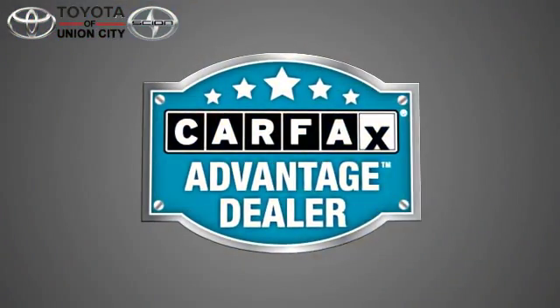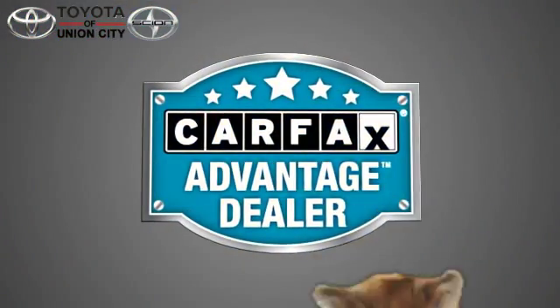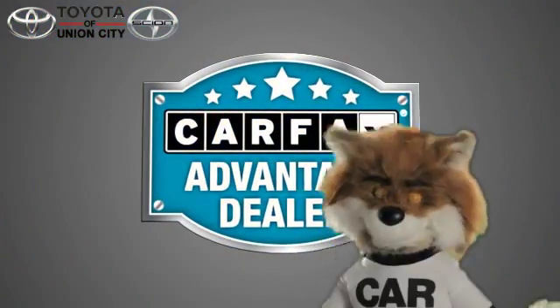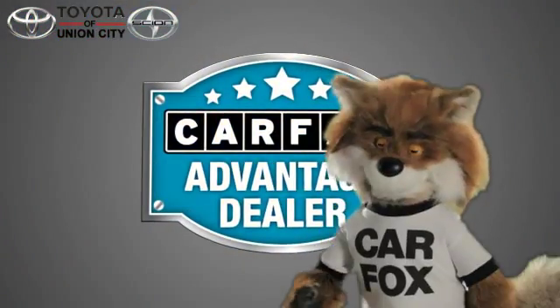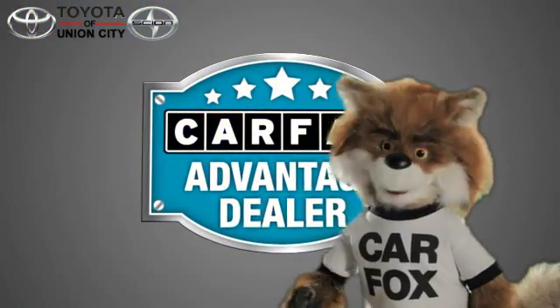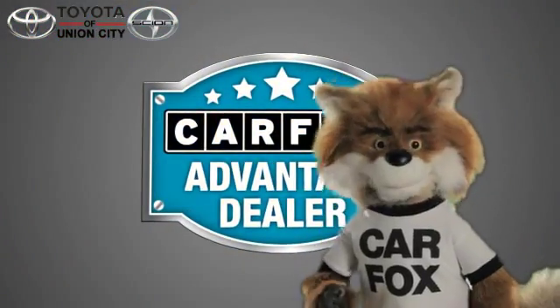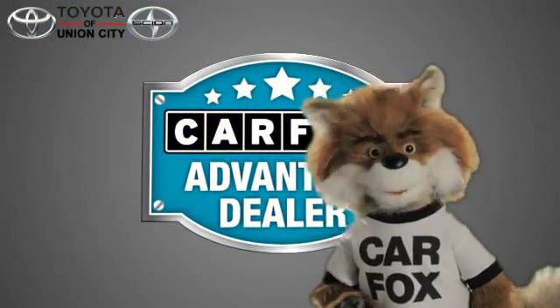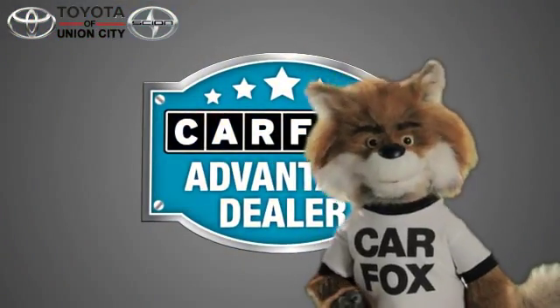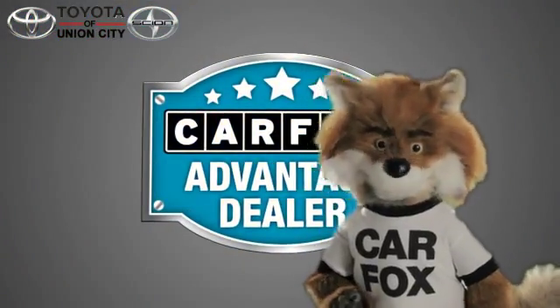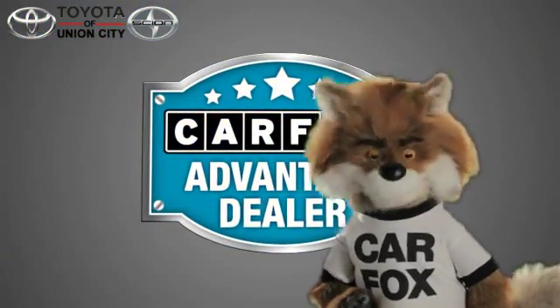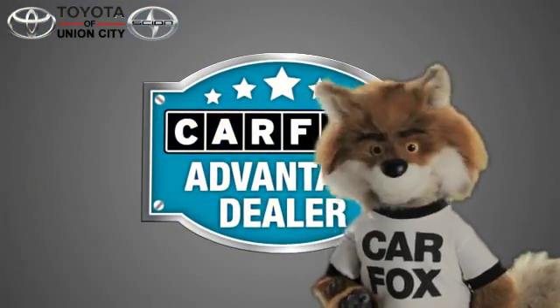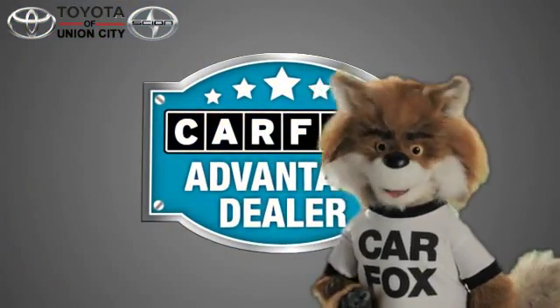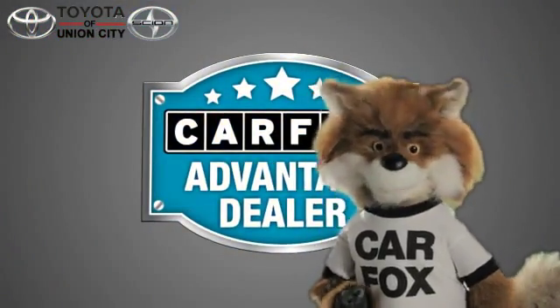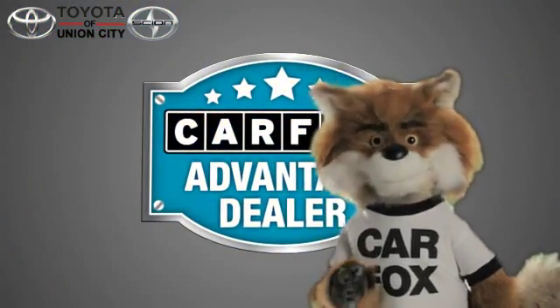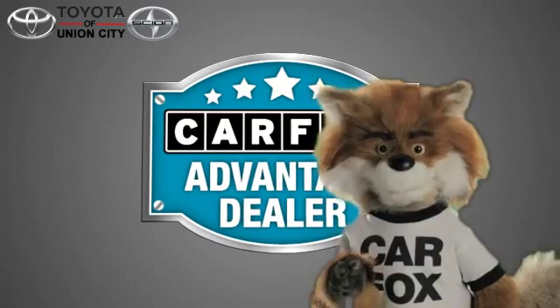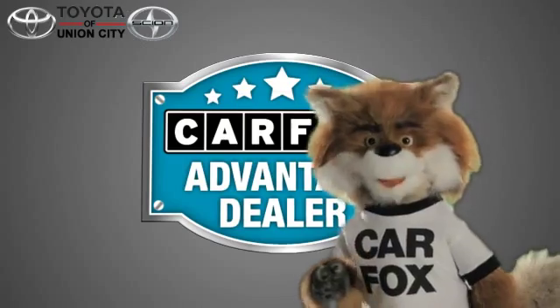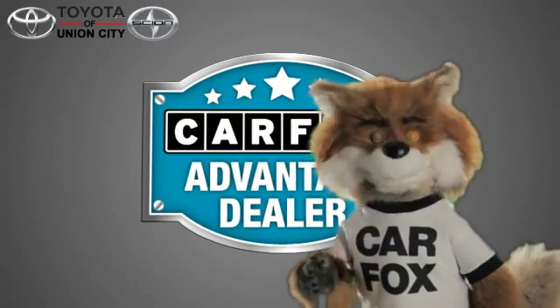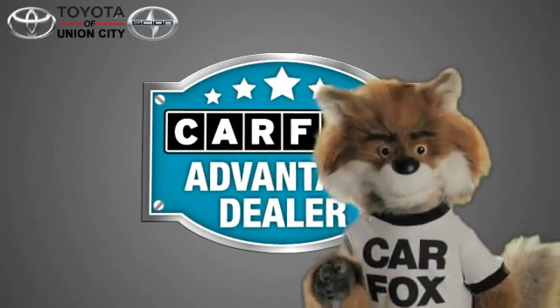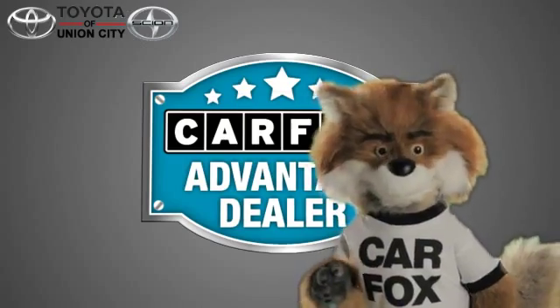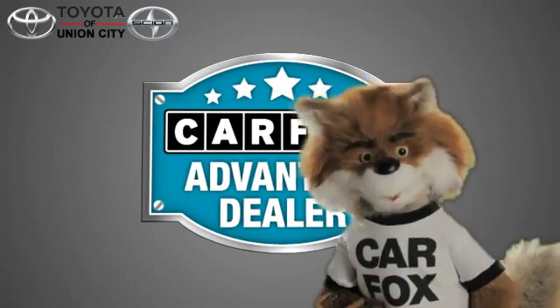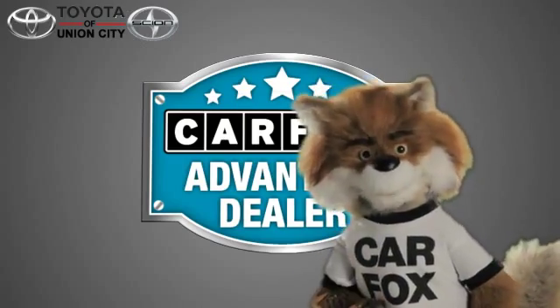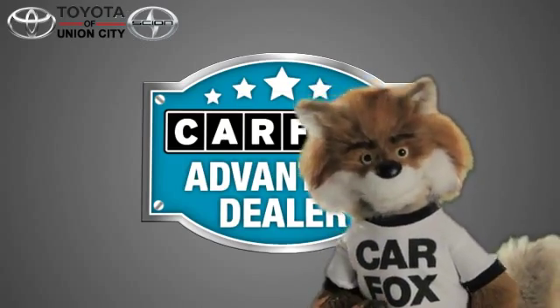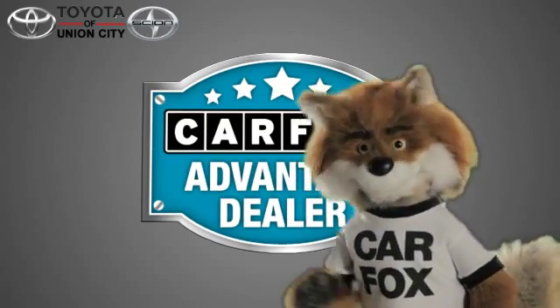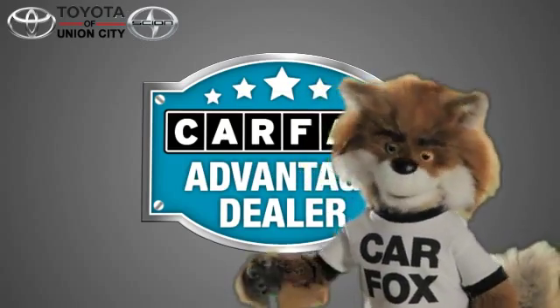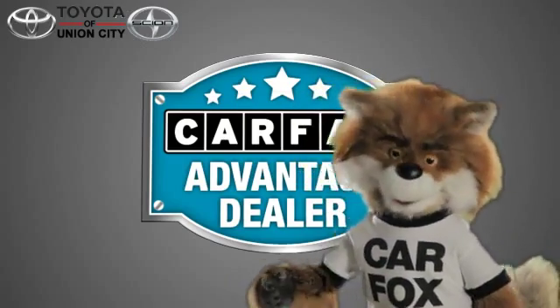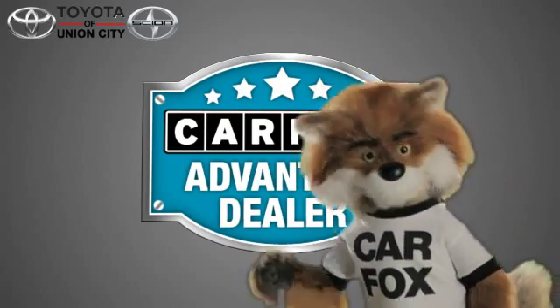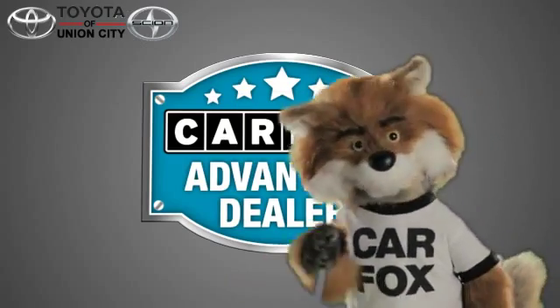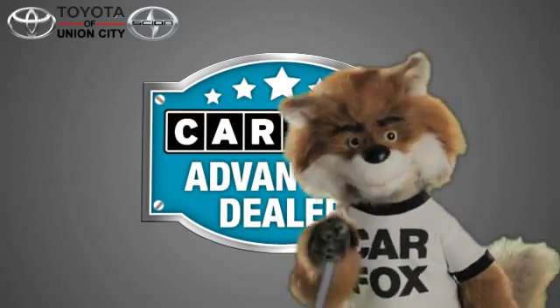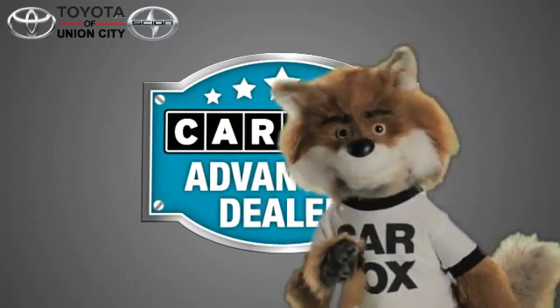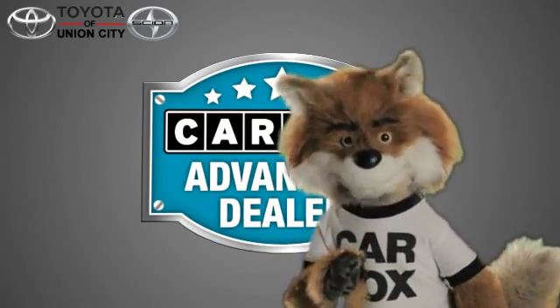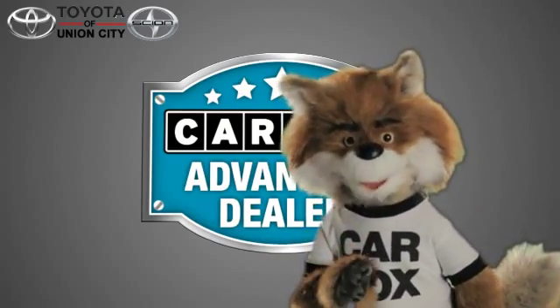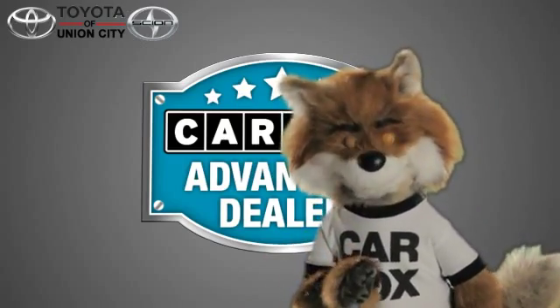Just say, show me the Carfax at Toyota of Union City, a Carfax Advantage dealer.